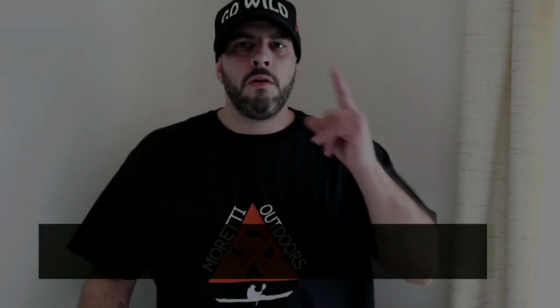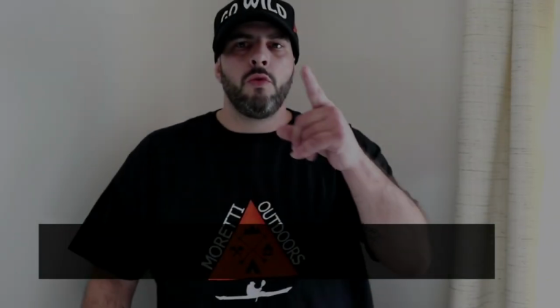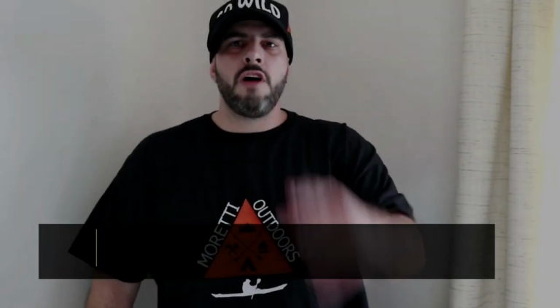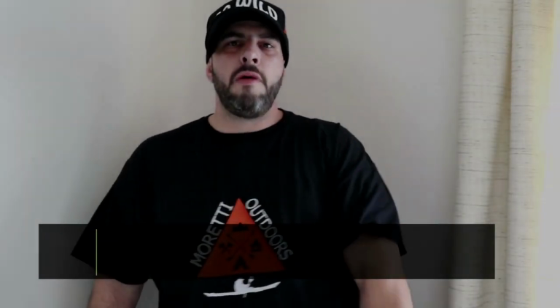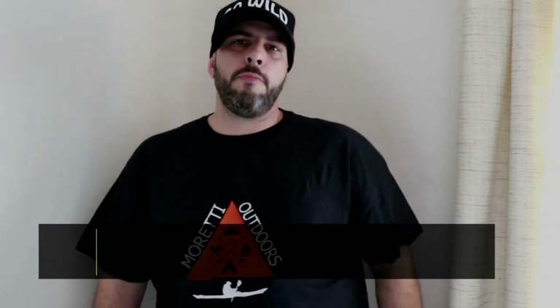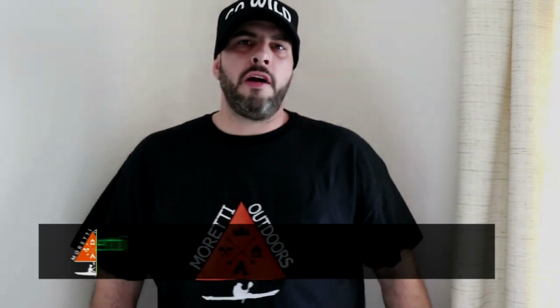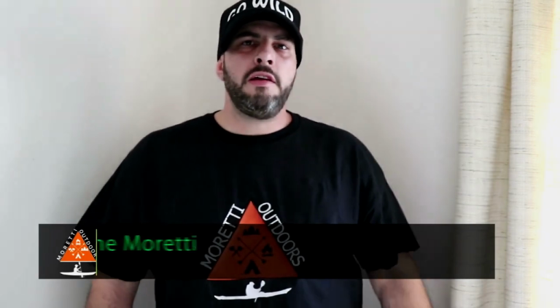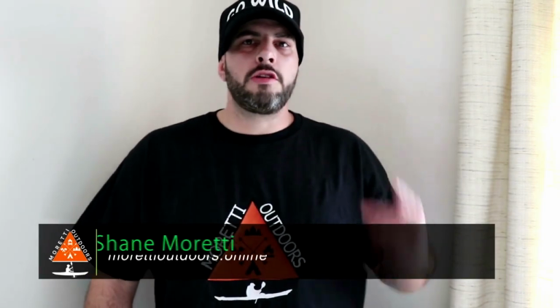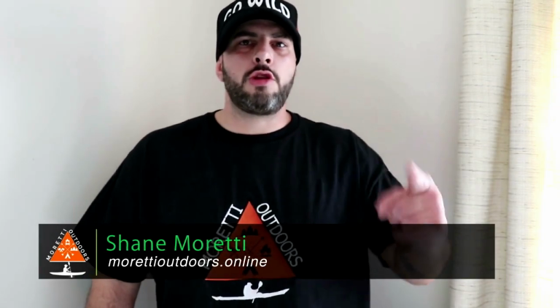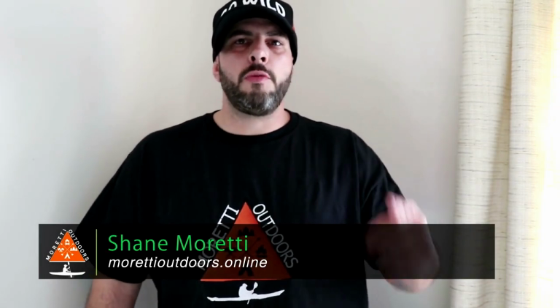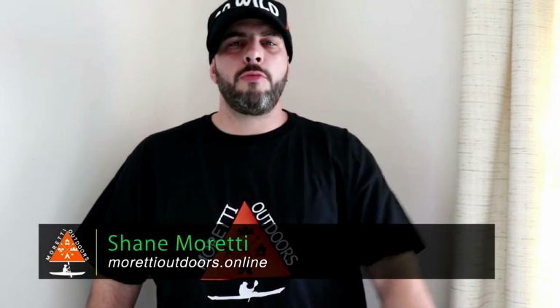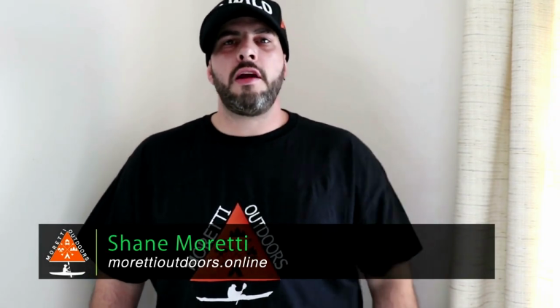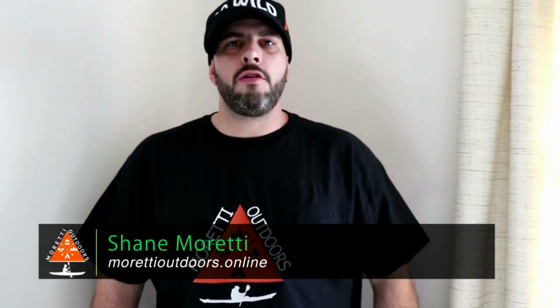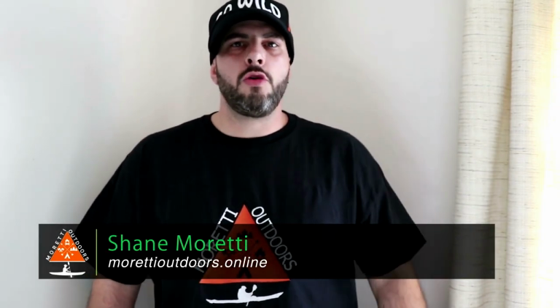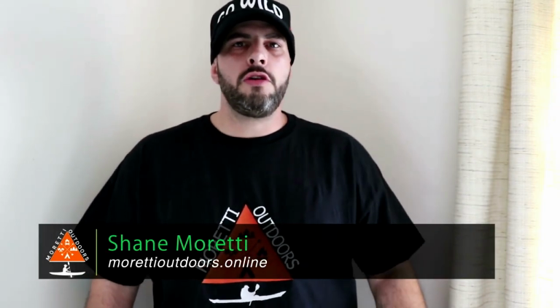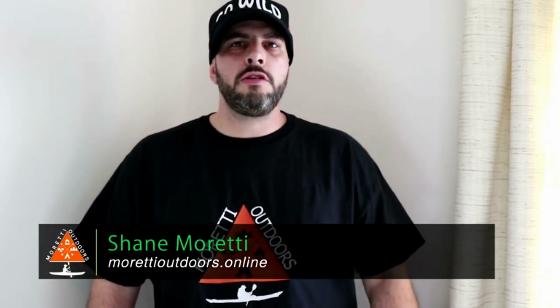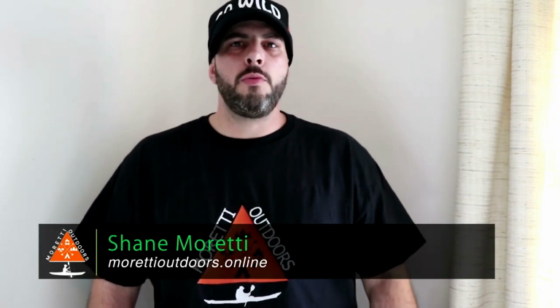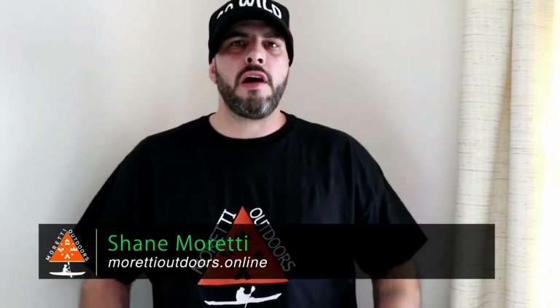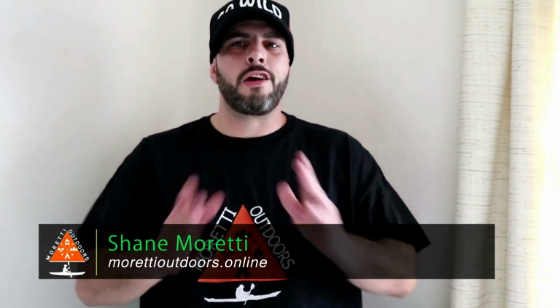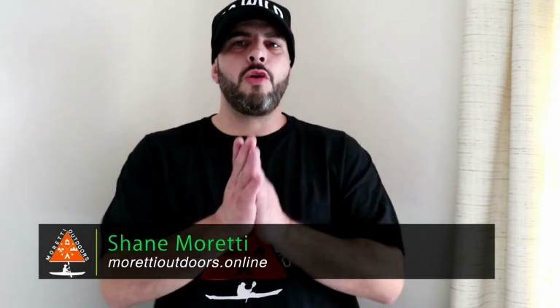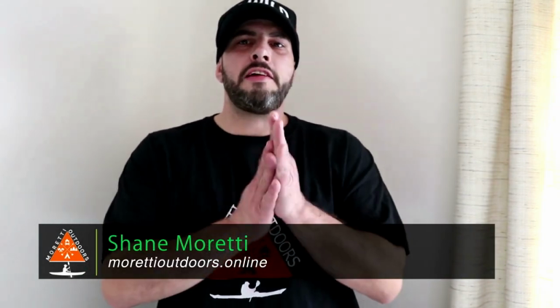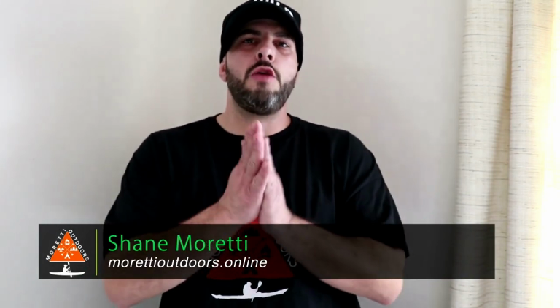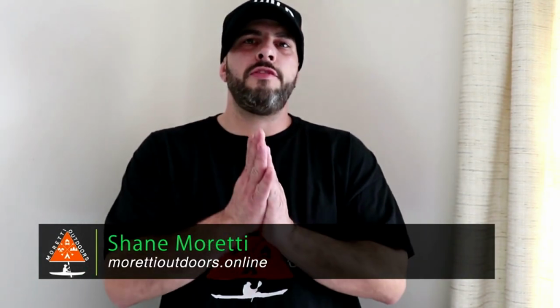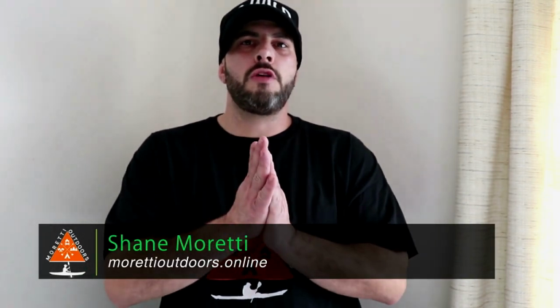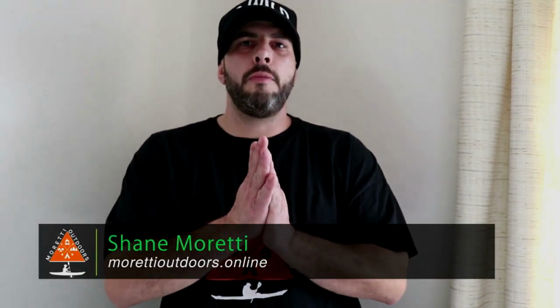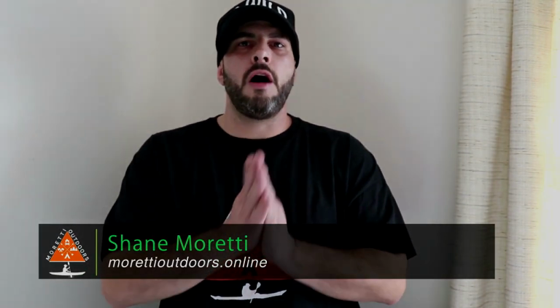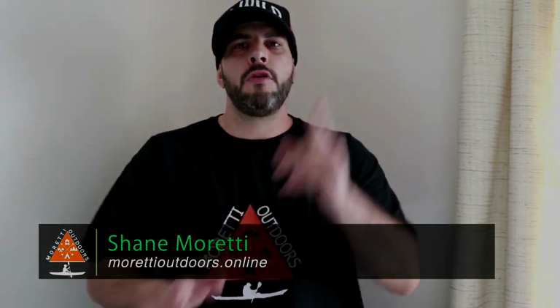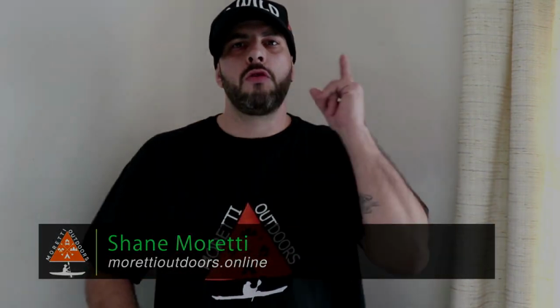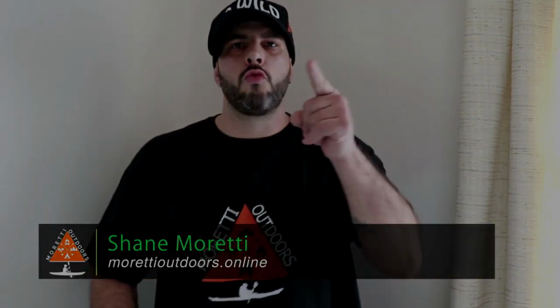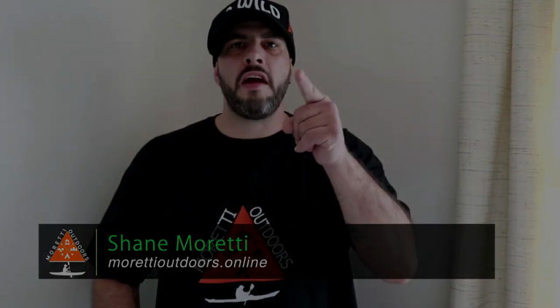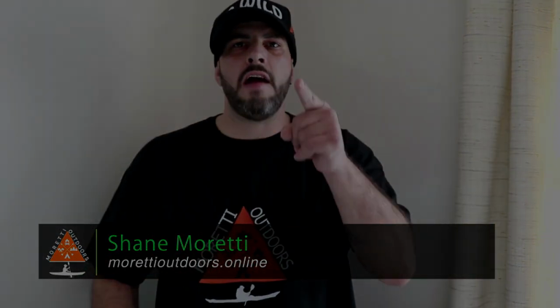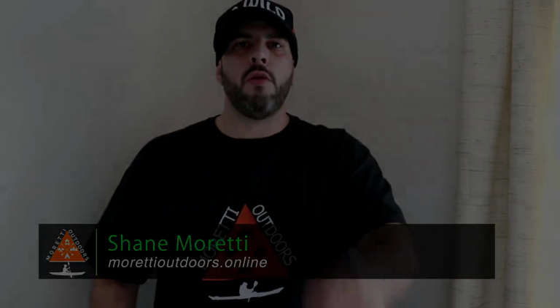What's up everybody? It's Shane with Moretti Outdoors and we've got a great gear review coming up right now.